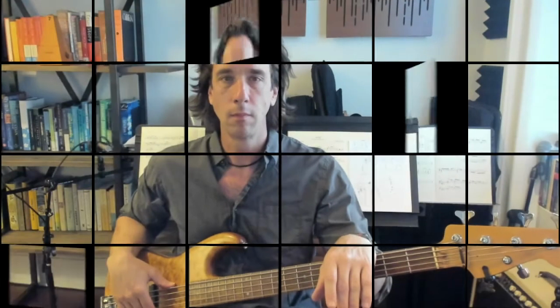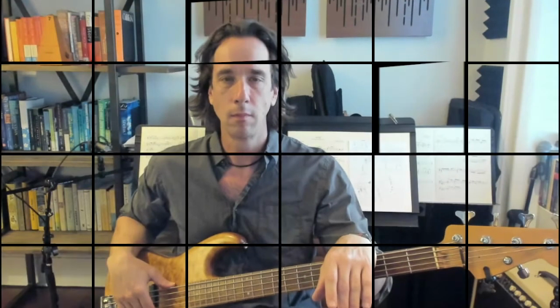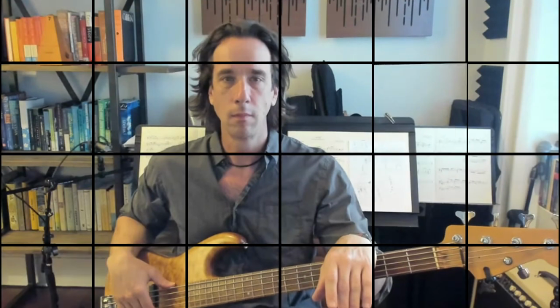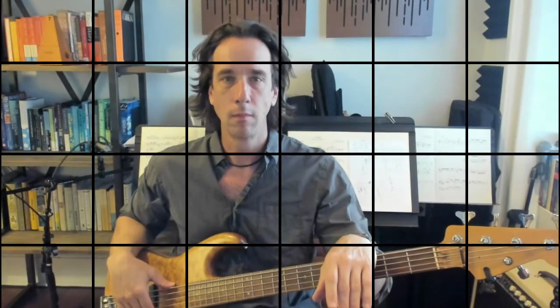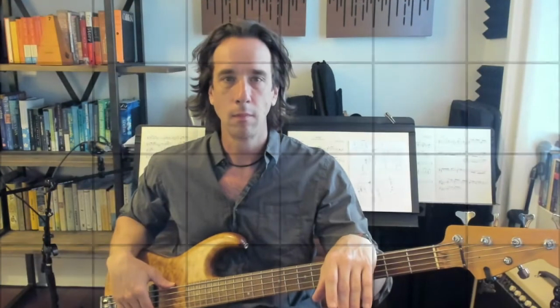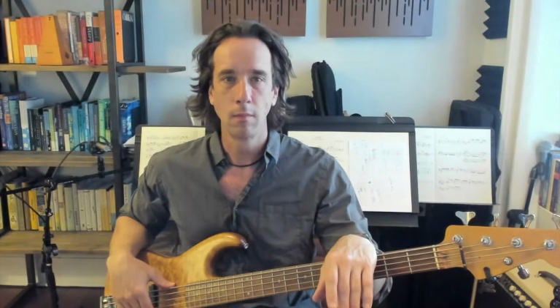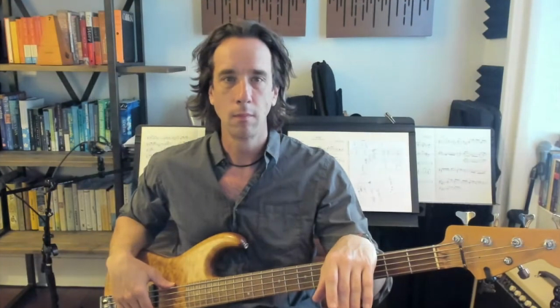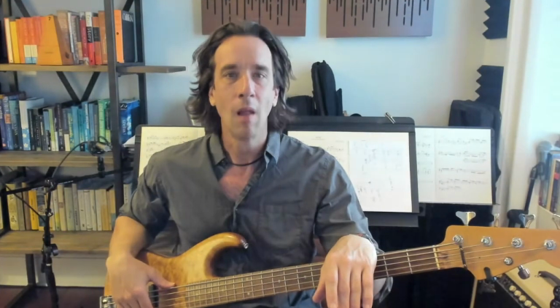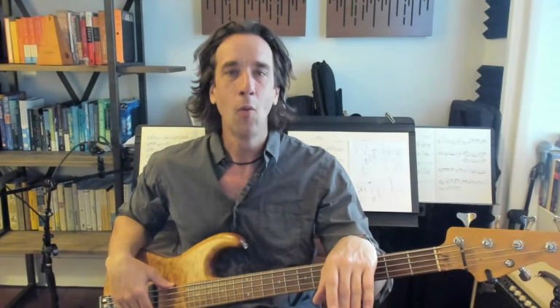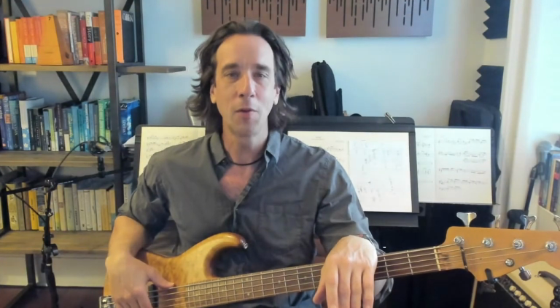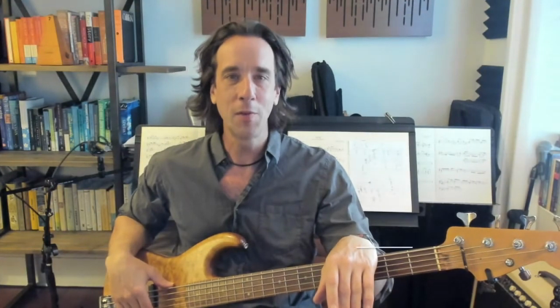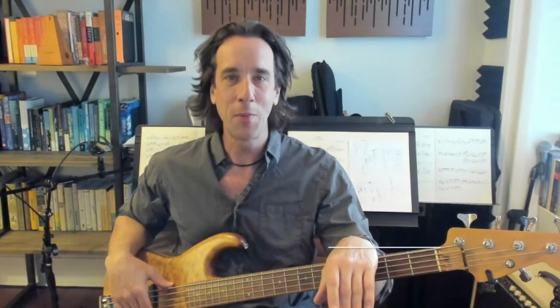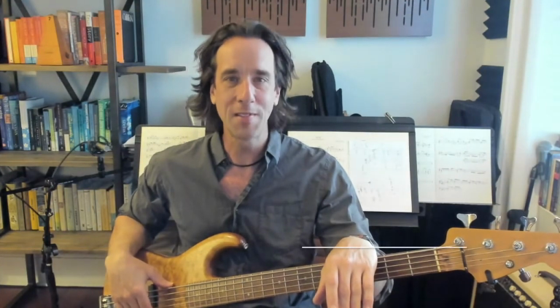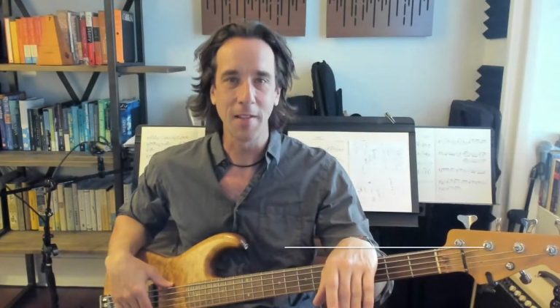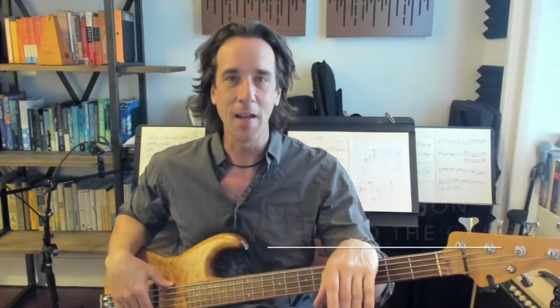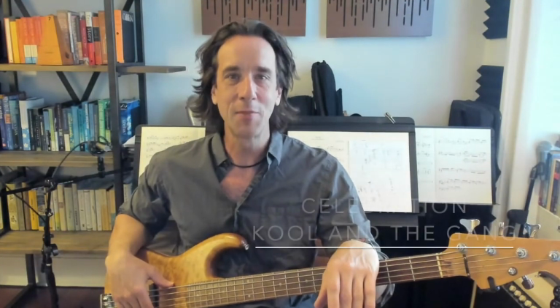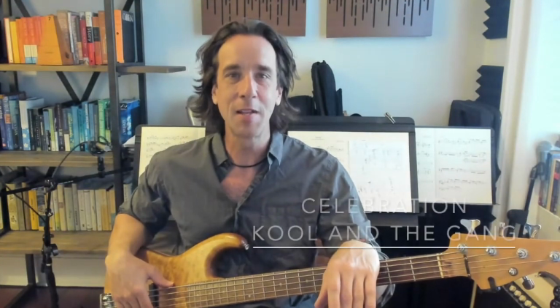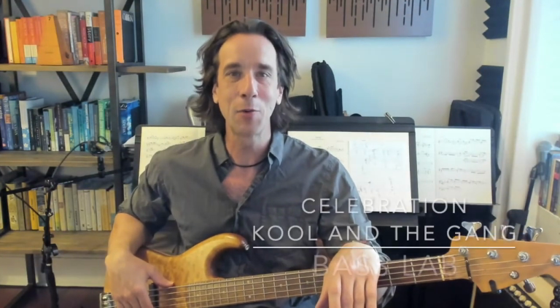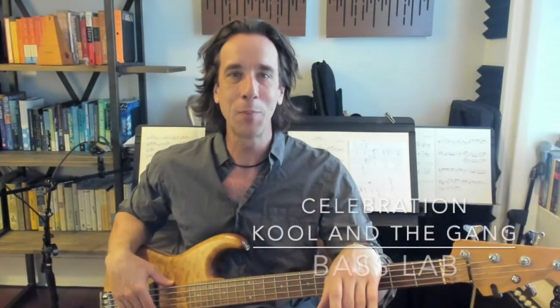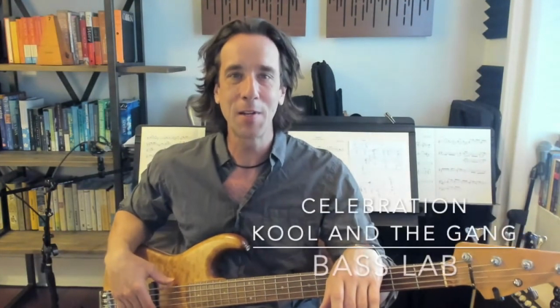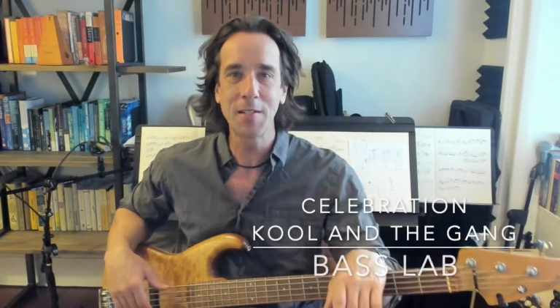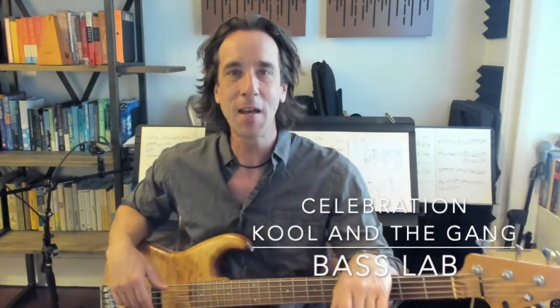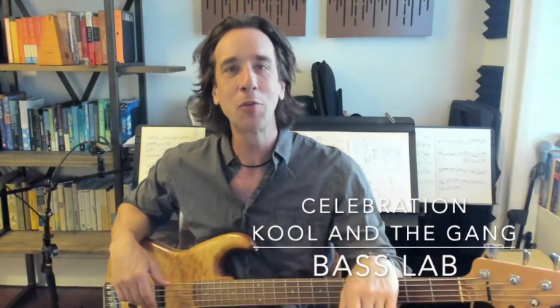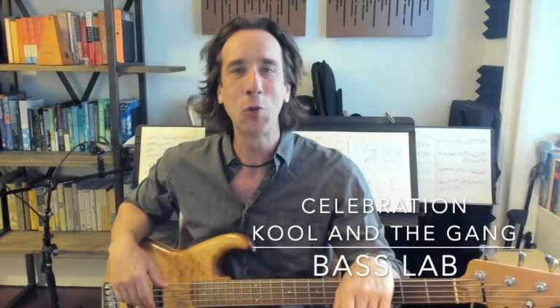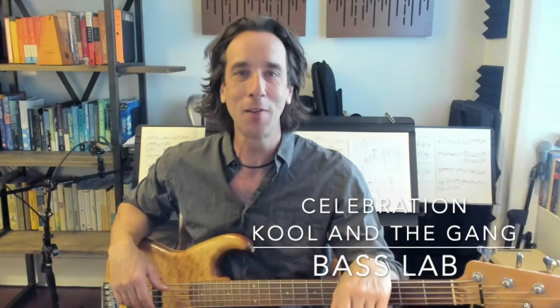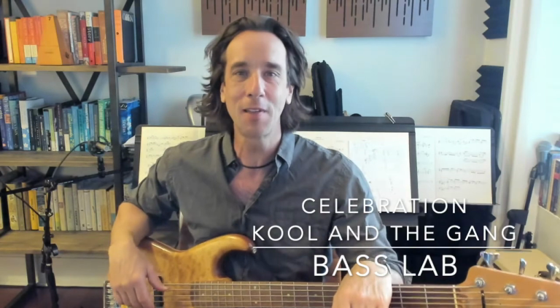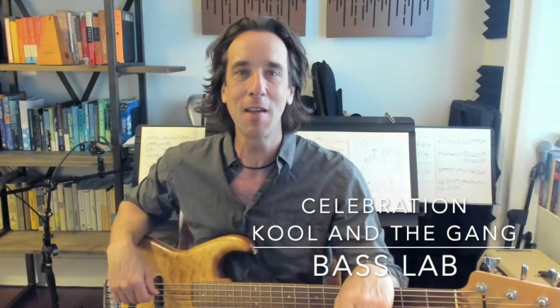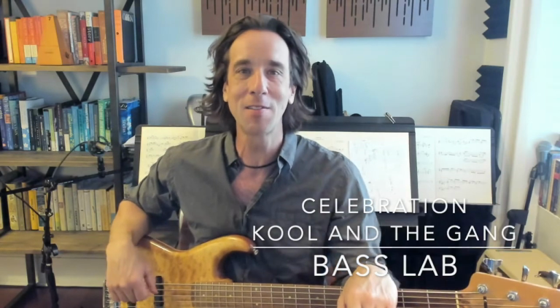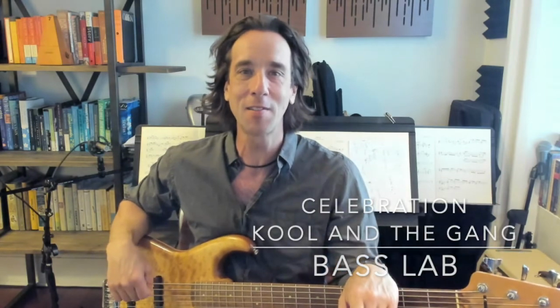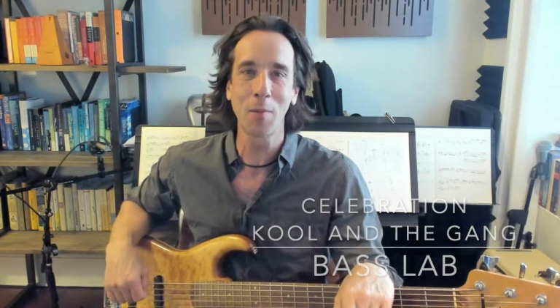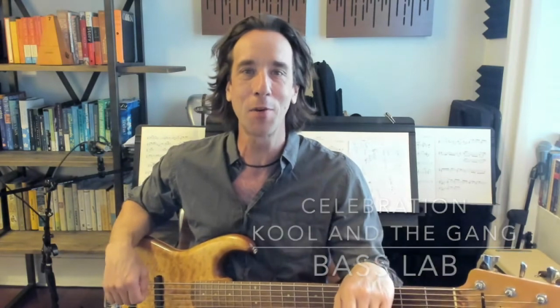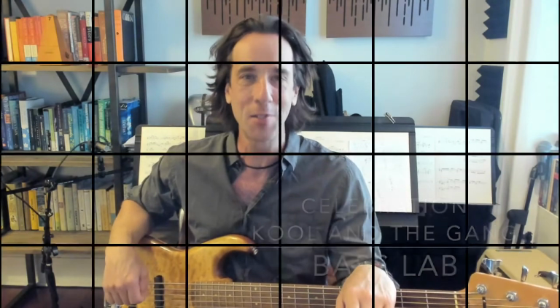Welcome to the Bass Lab. Today we're going to break down Kool and the Gang's 'Celebration.'